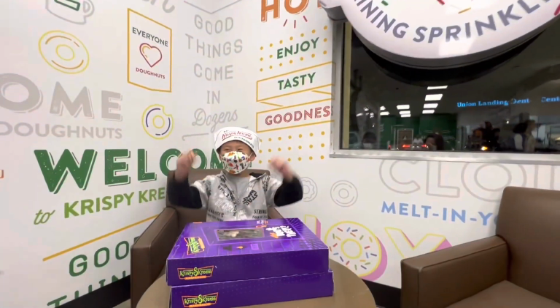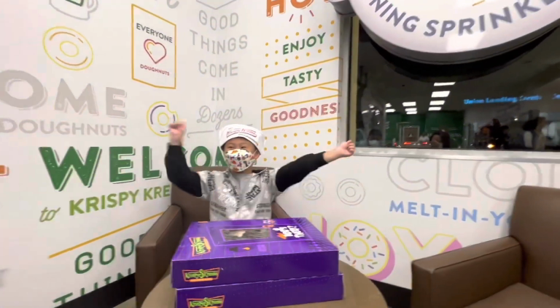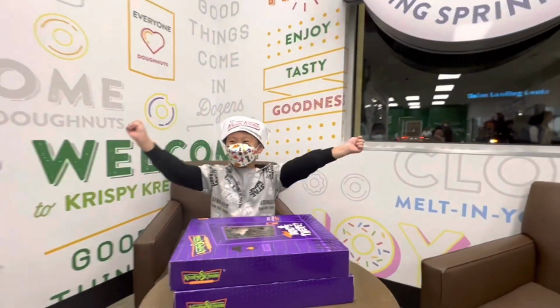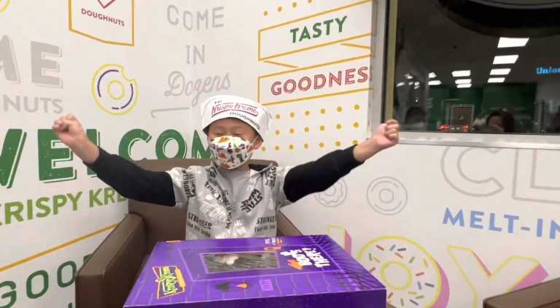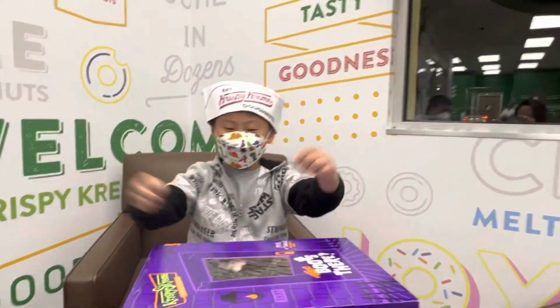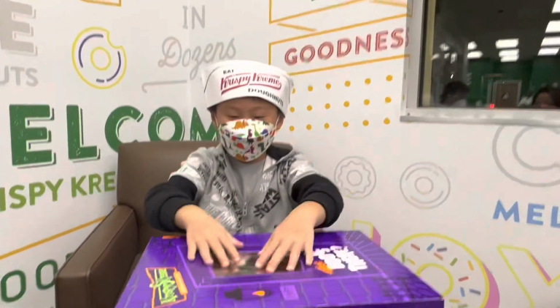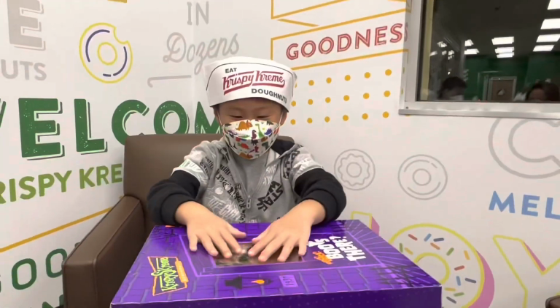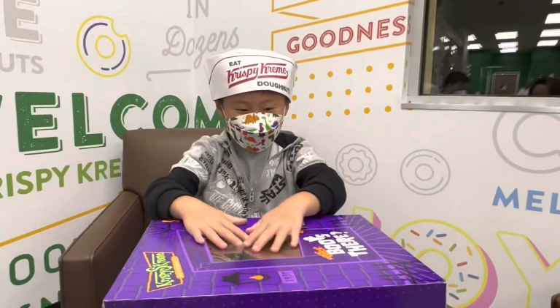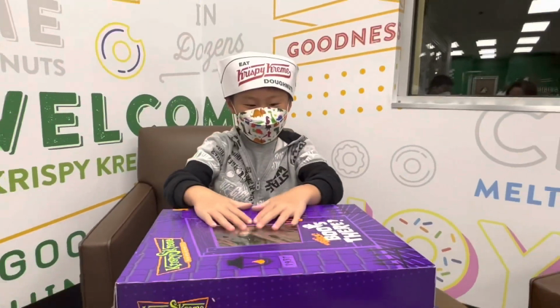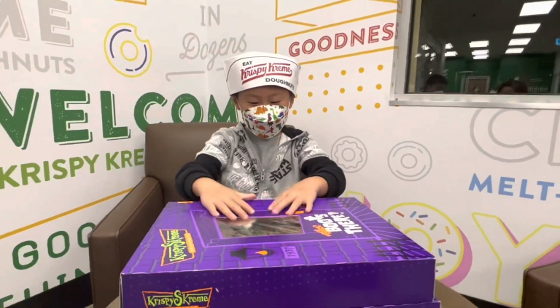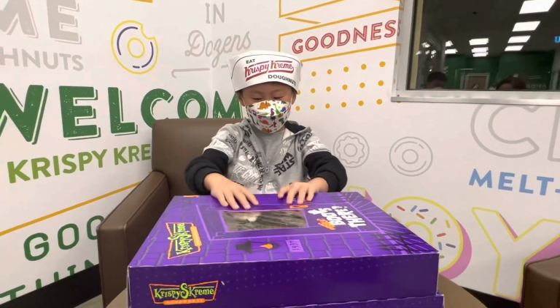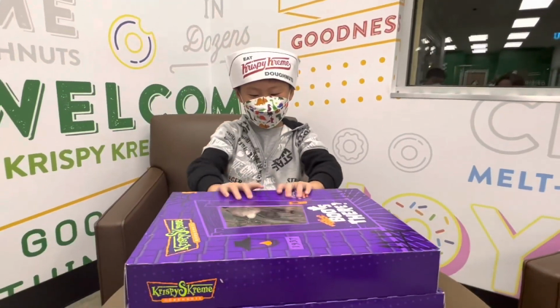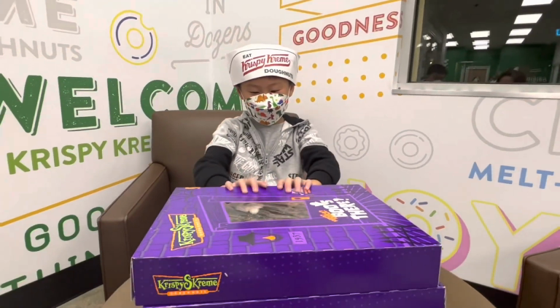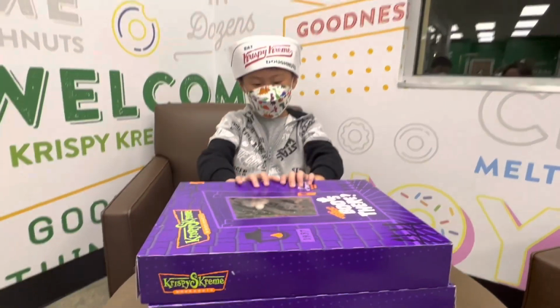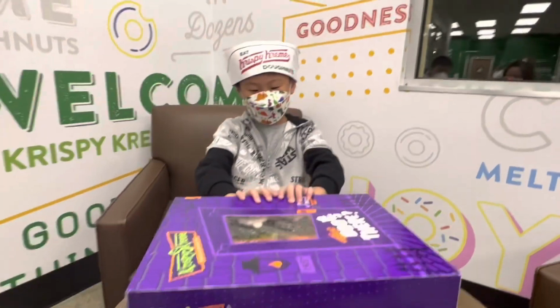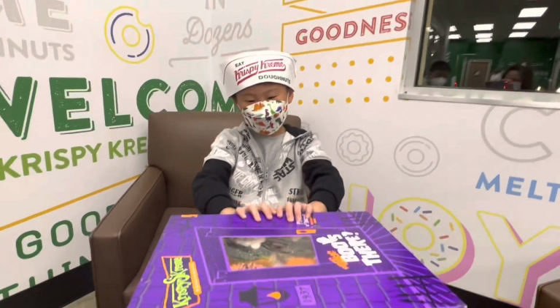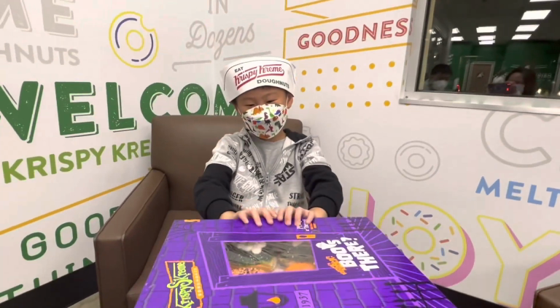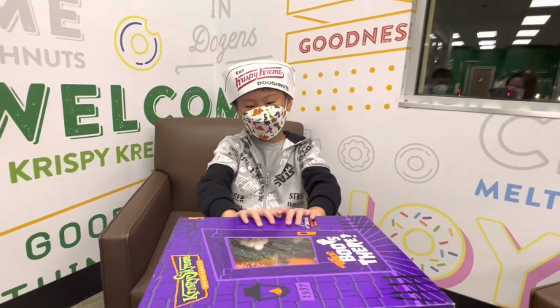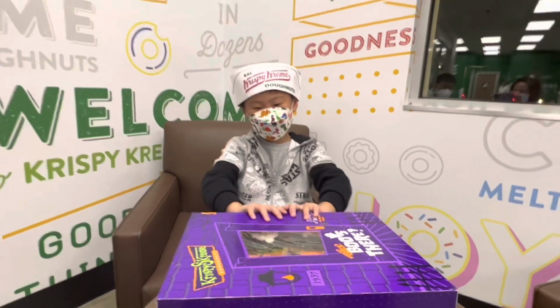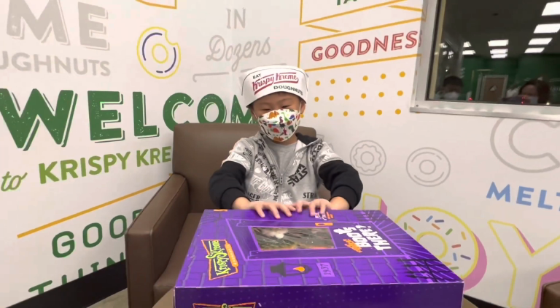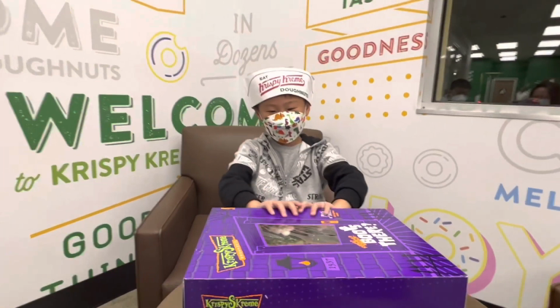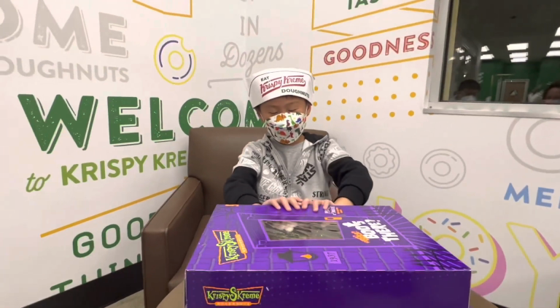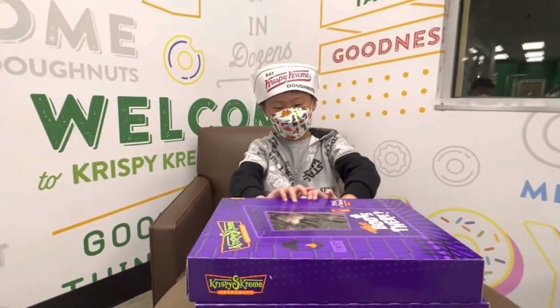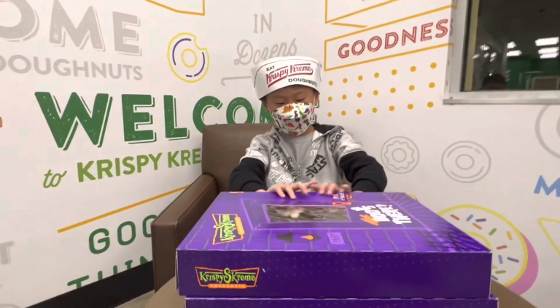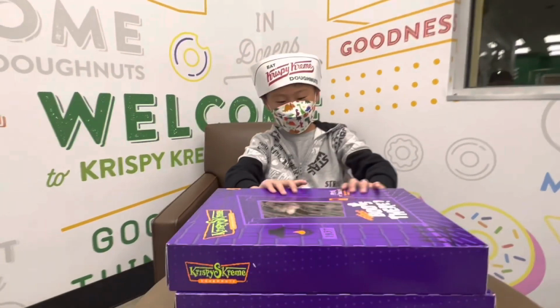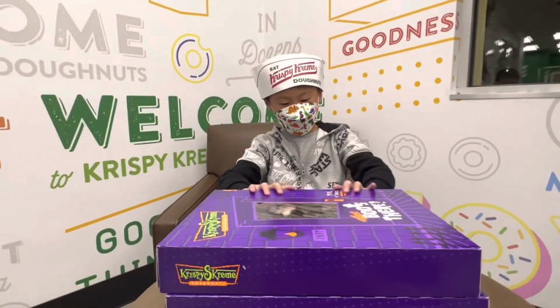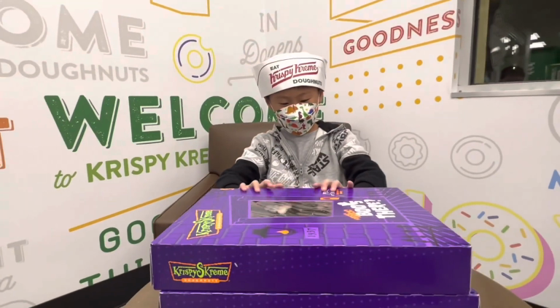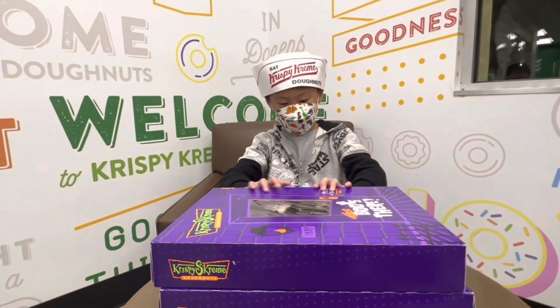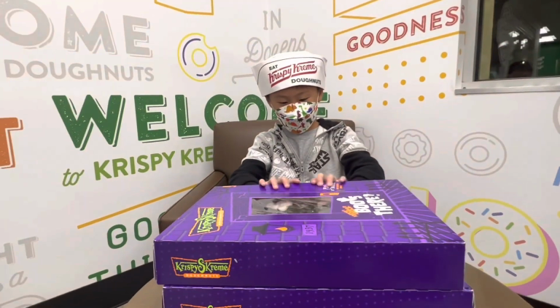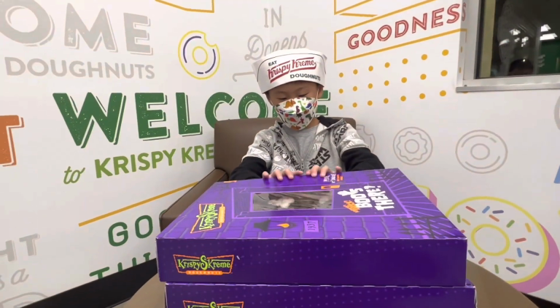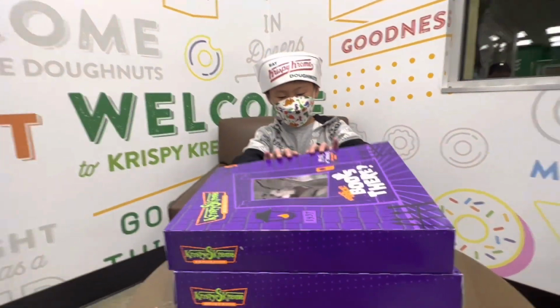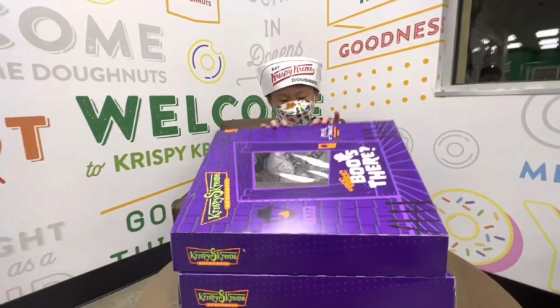Hooray, we got our doughnuts and now it's time to open them and see them. I'm going to go open it.